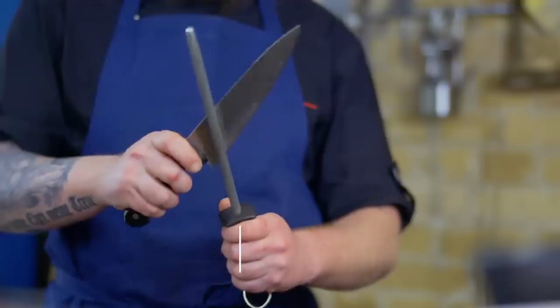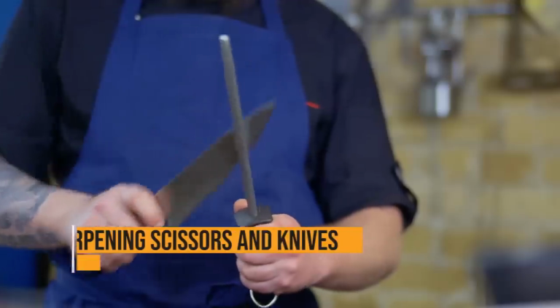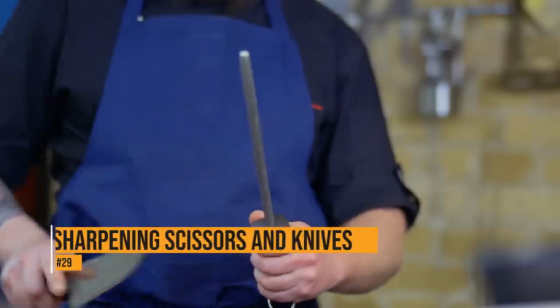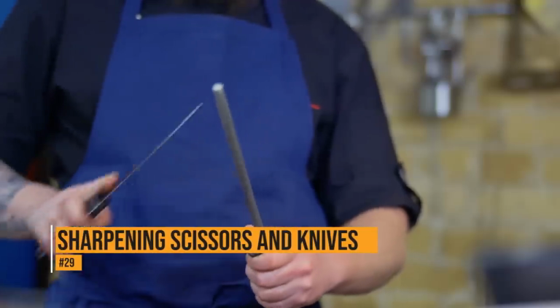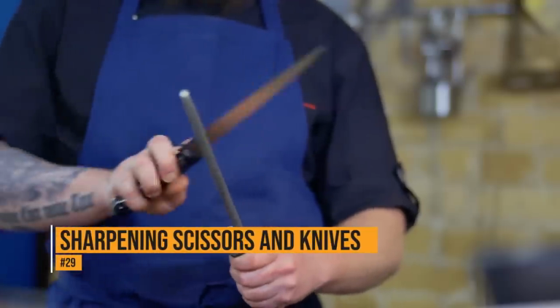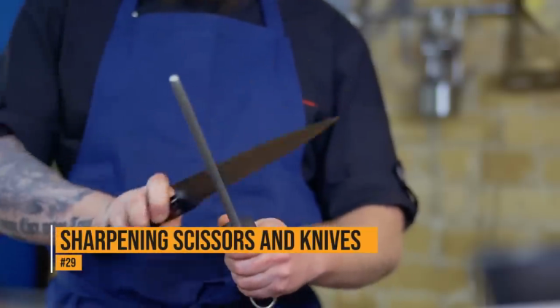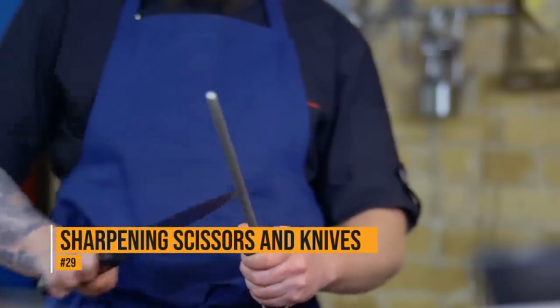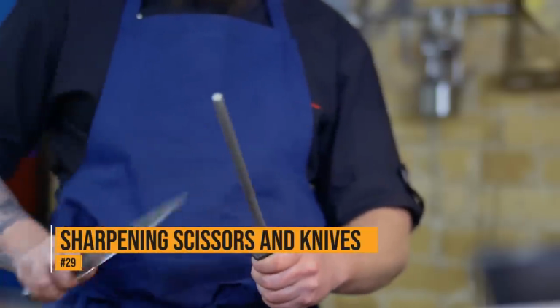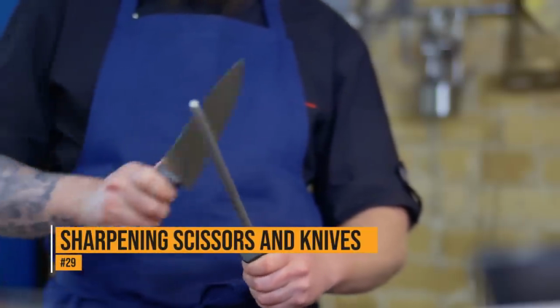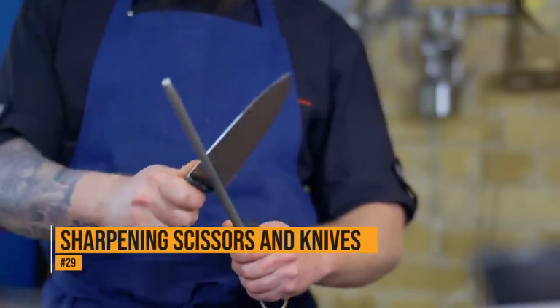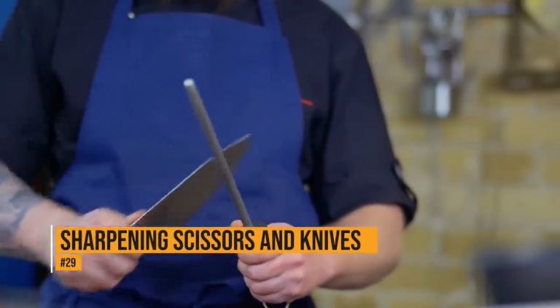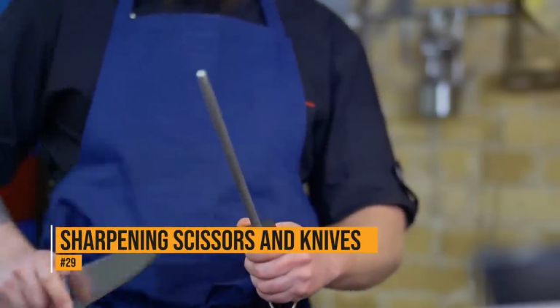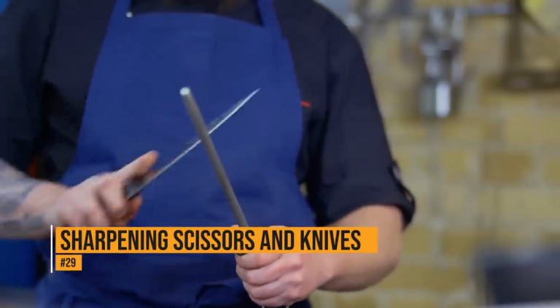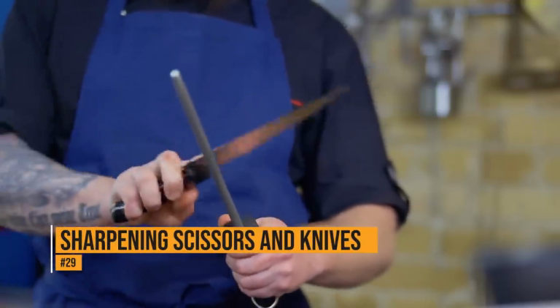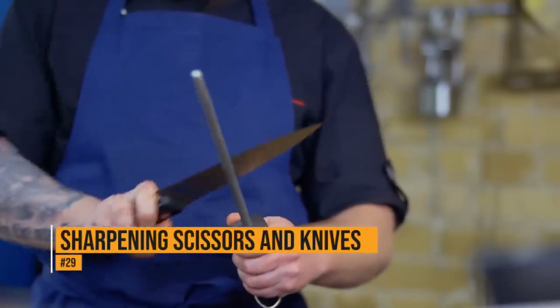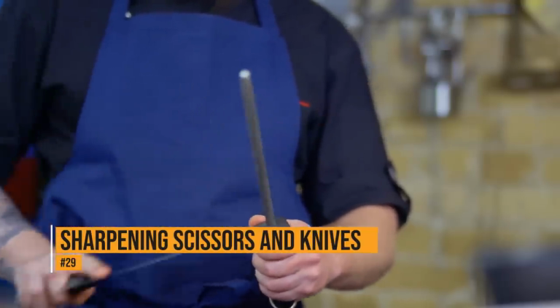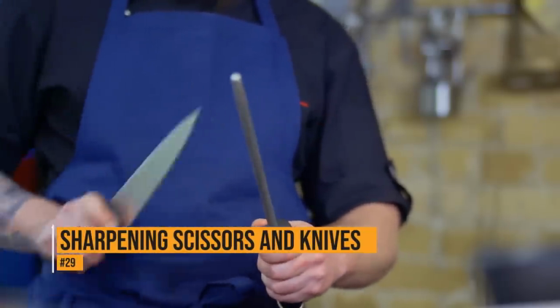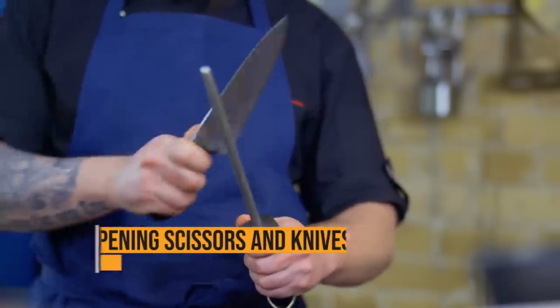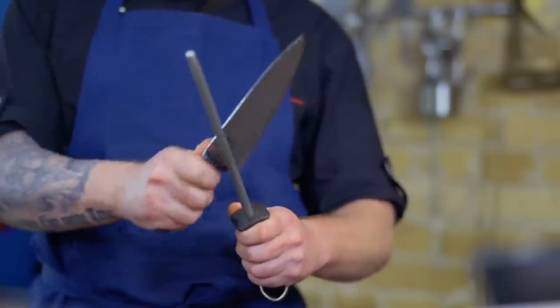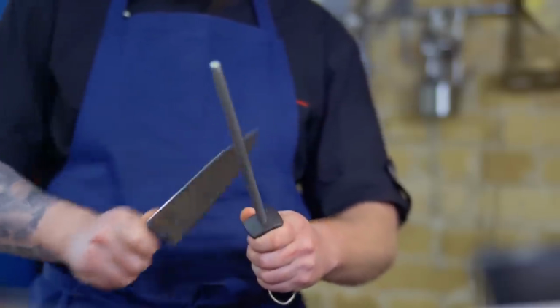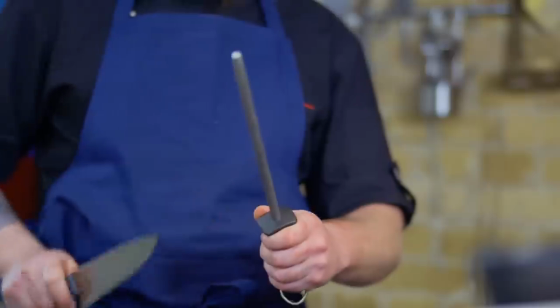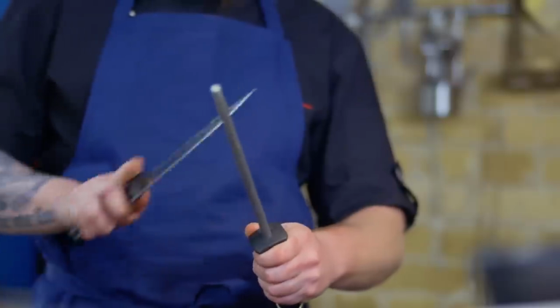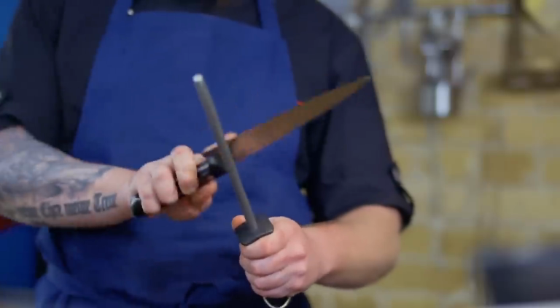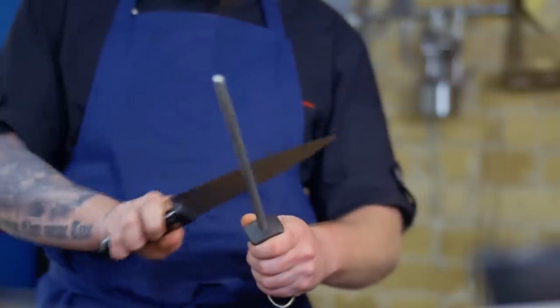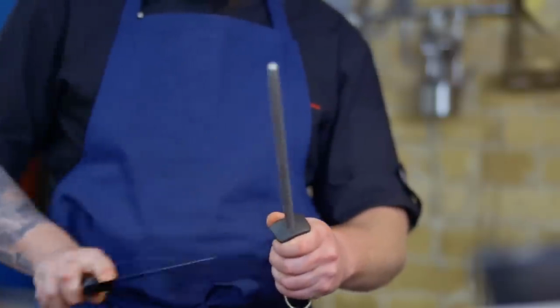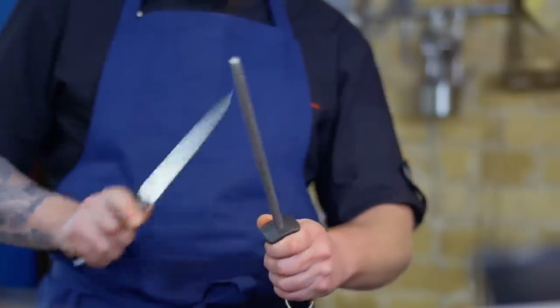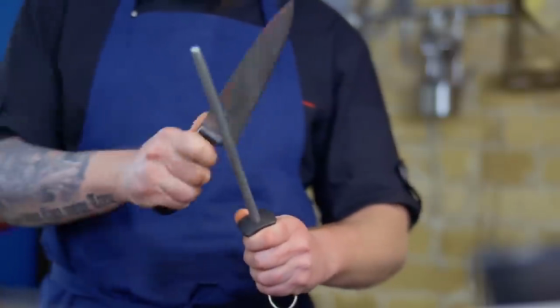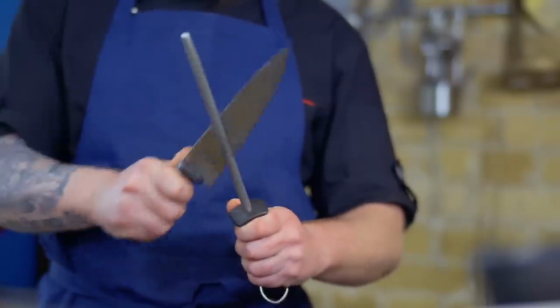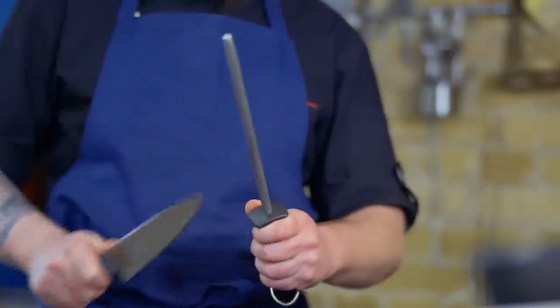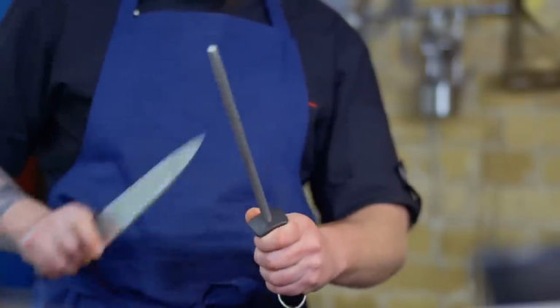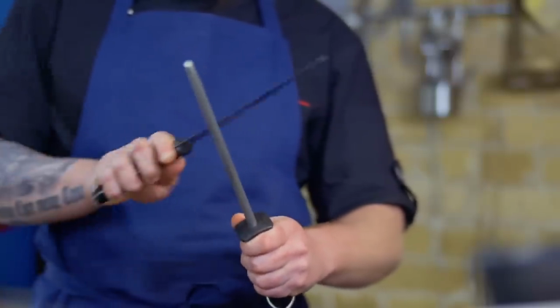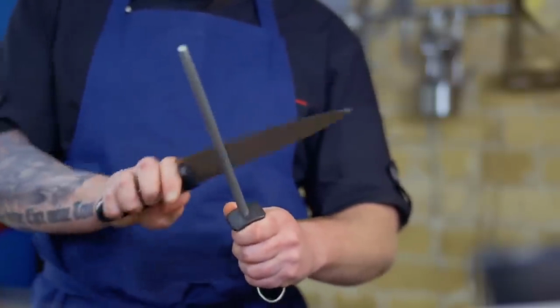Wiping the blades of scissors and knives with a dryer sheet keeps them sharp and clean. That's a lot cheaper and easier than buying a knife sharpener.